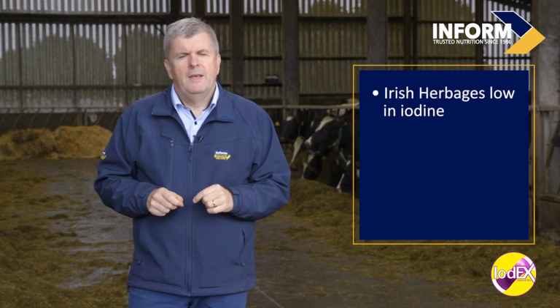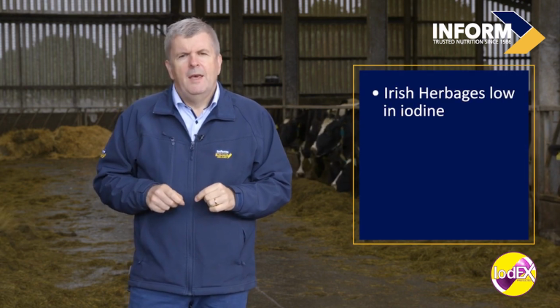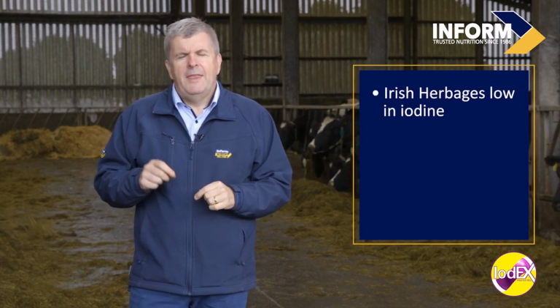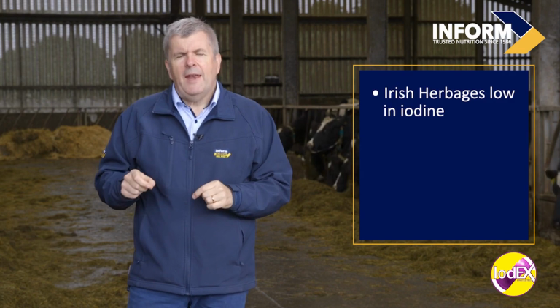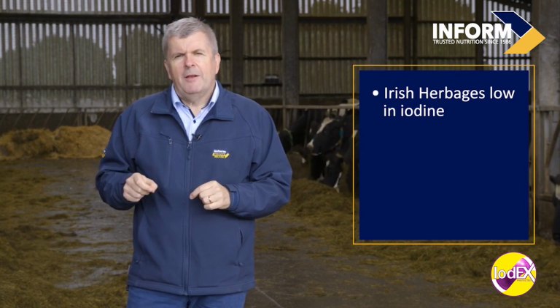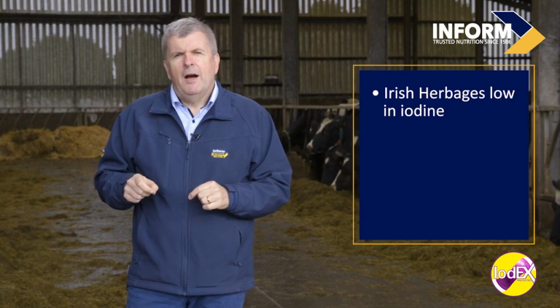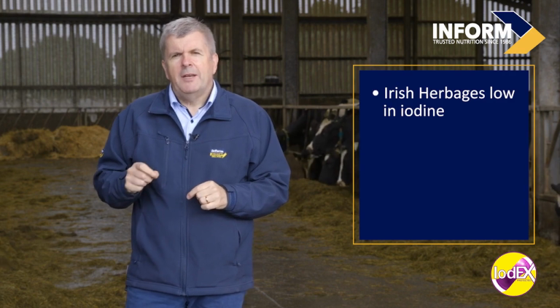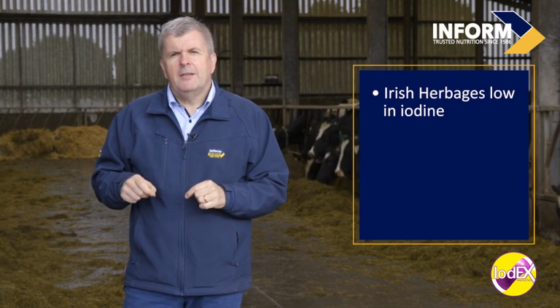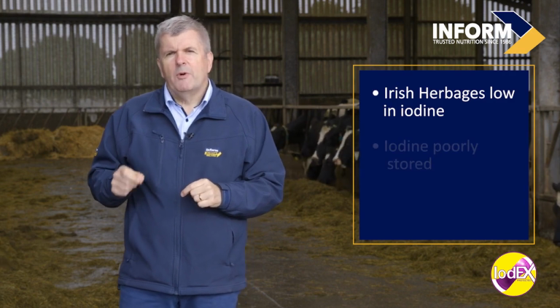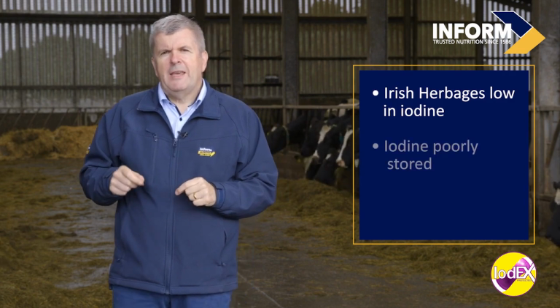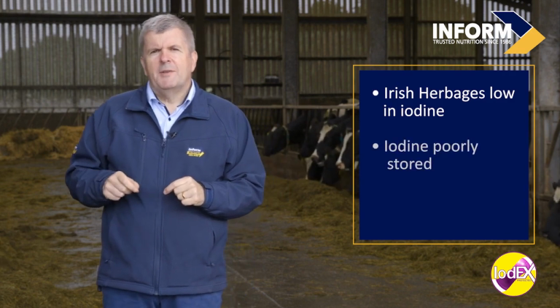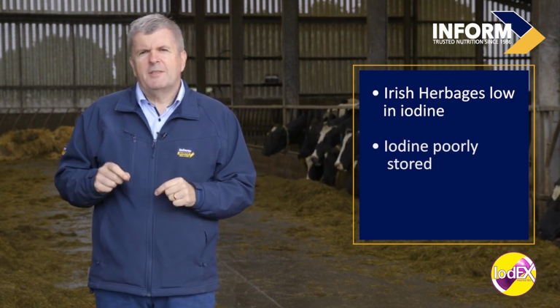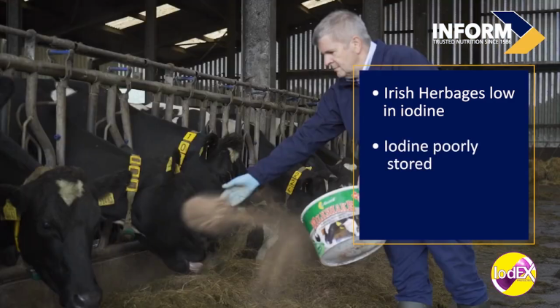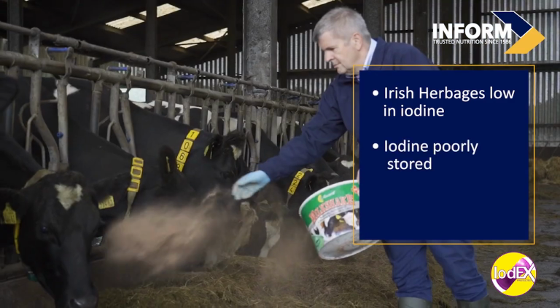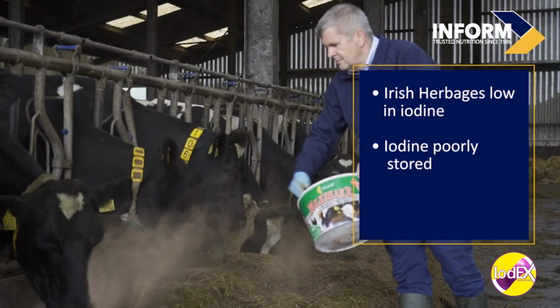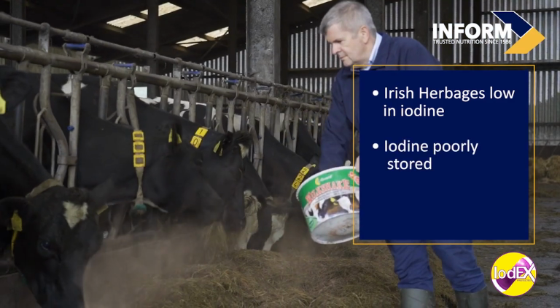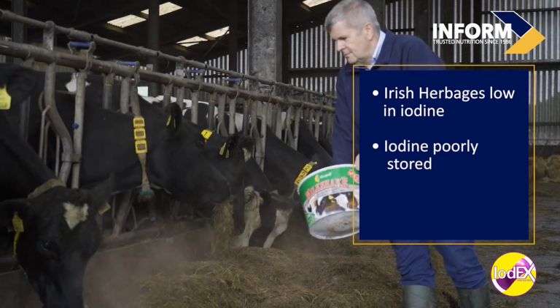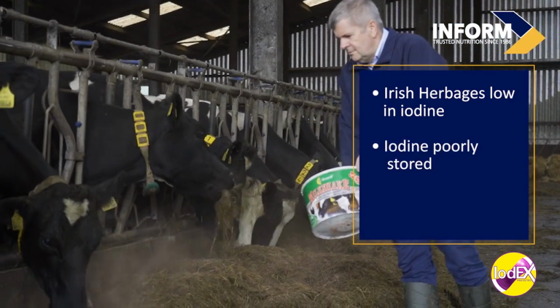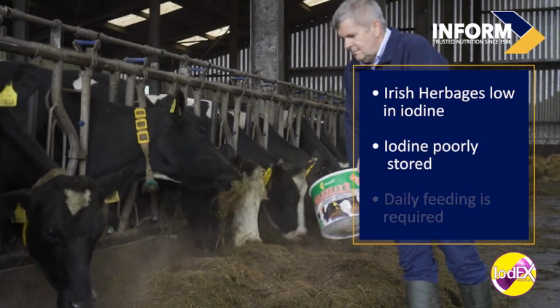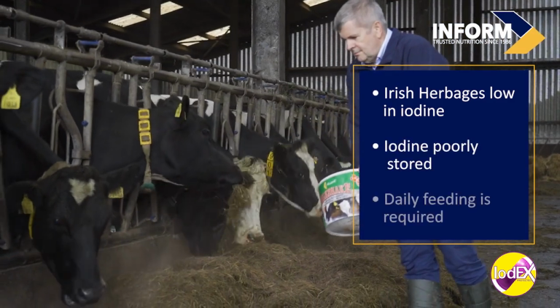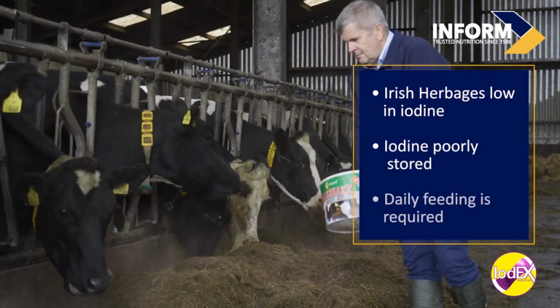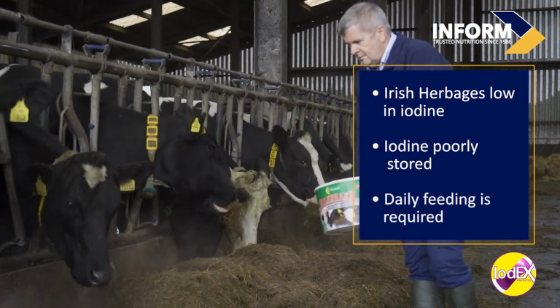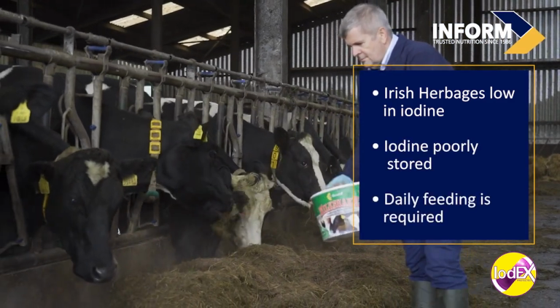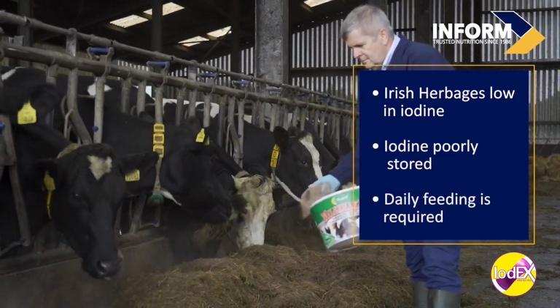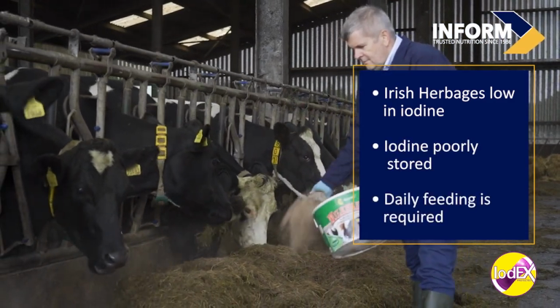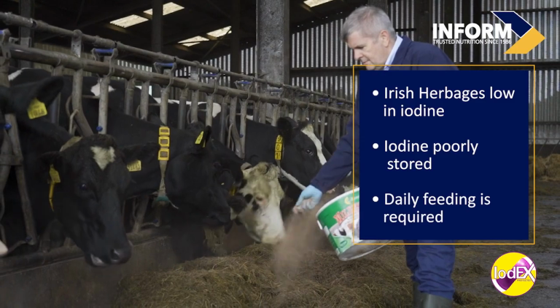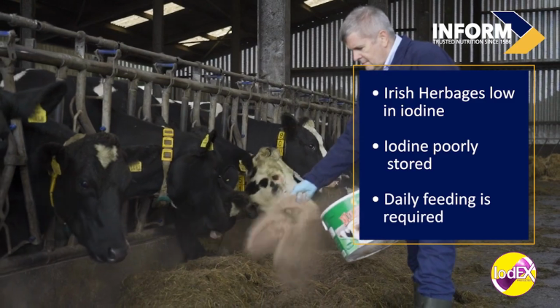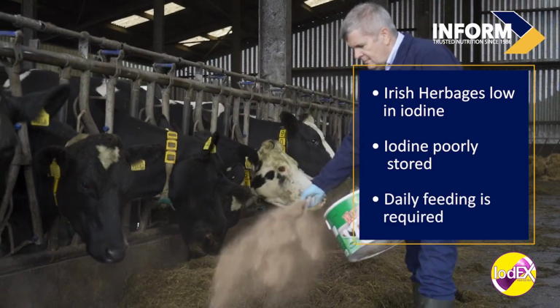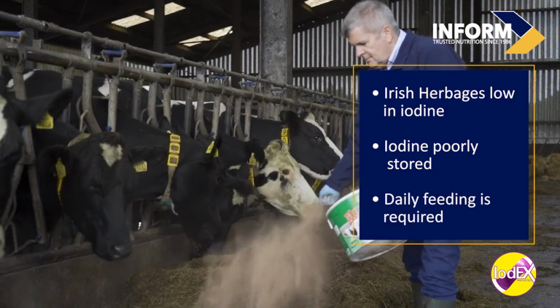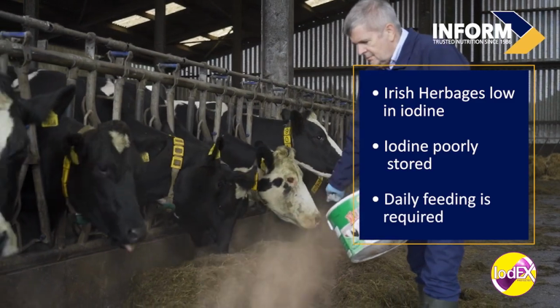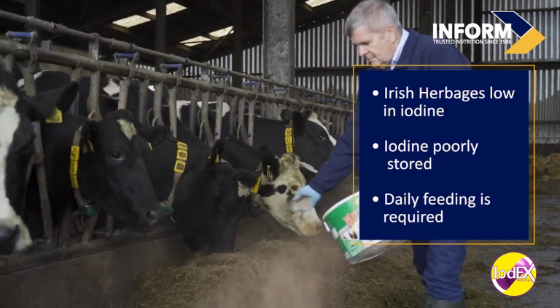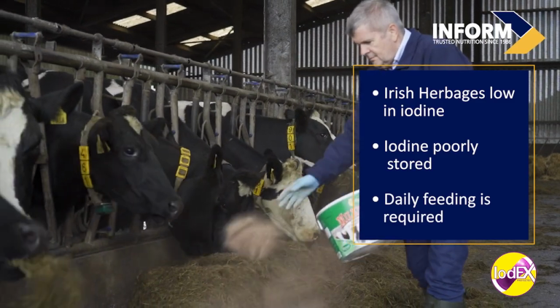In the animal, iodine is one of the elements that is poorly stored, so daily feeding will be required to prevent deficiency.